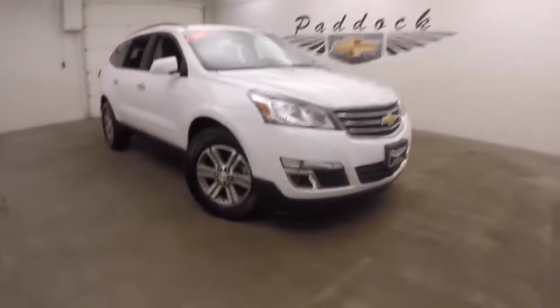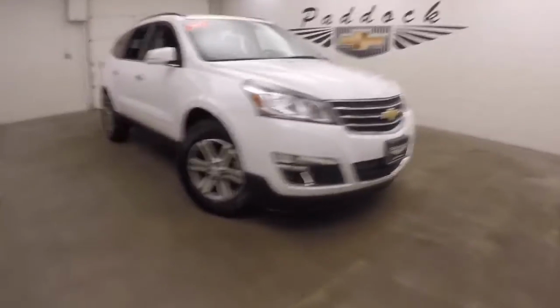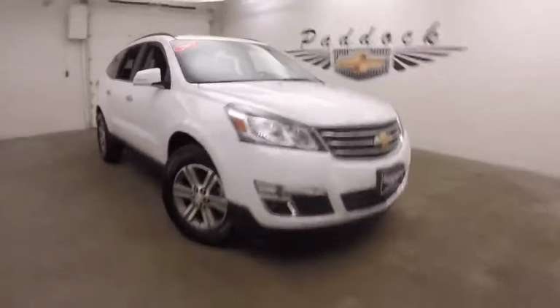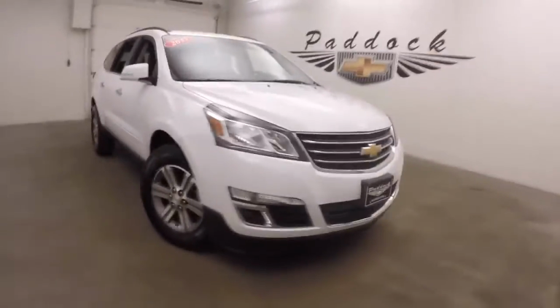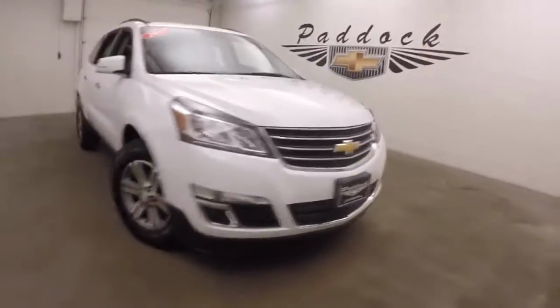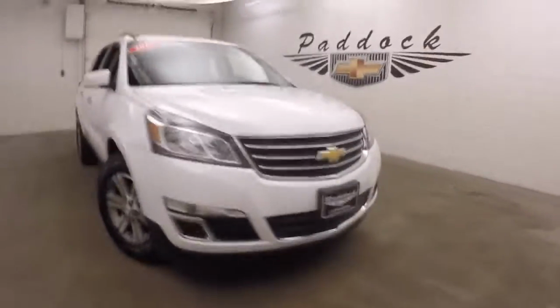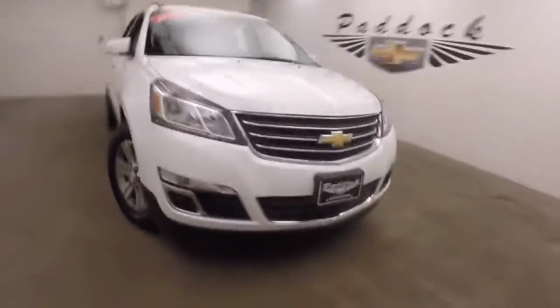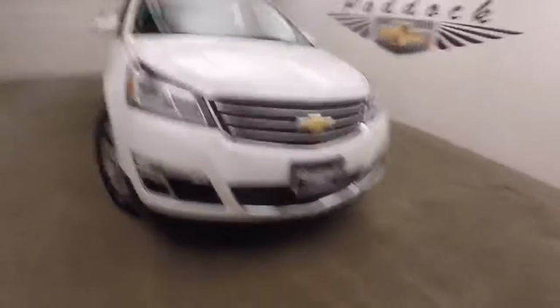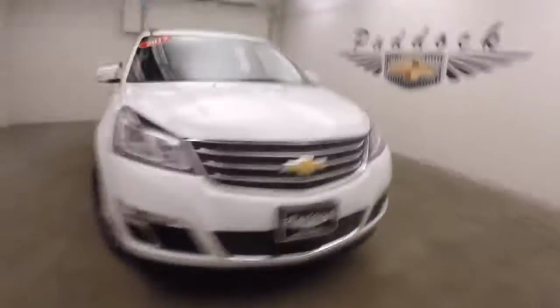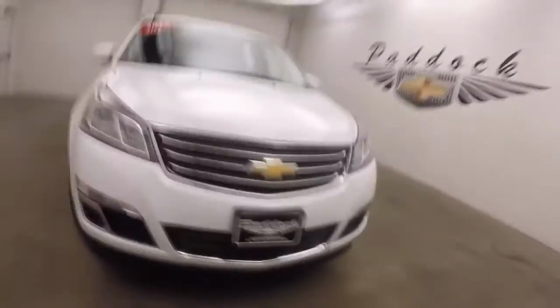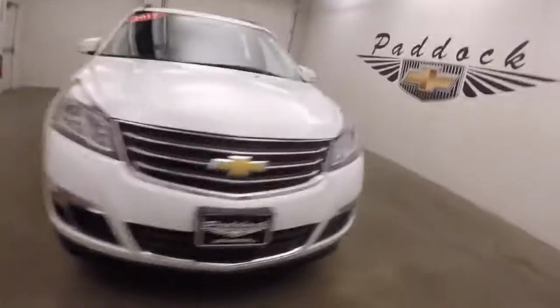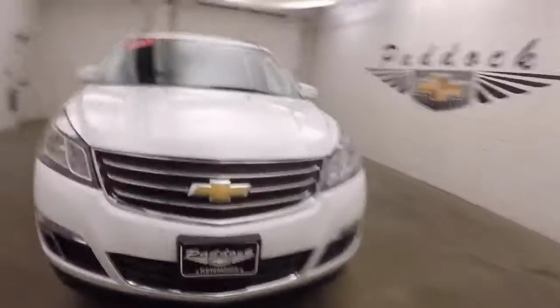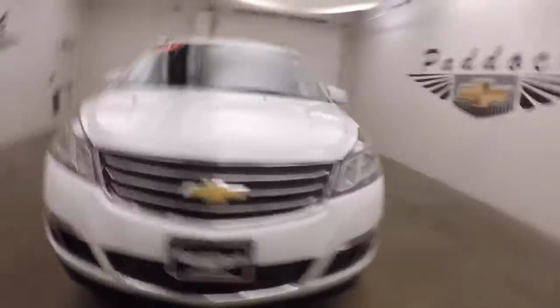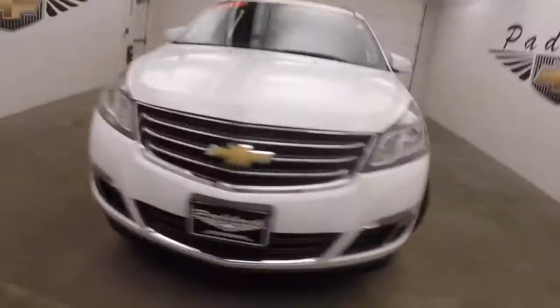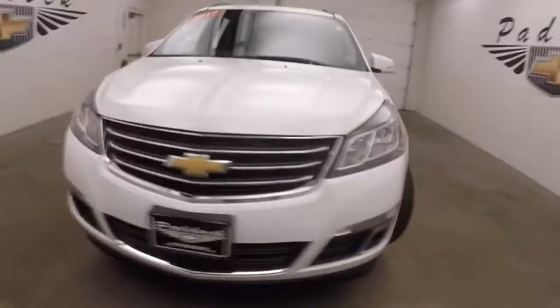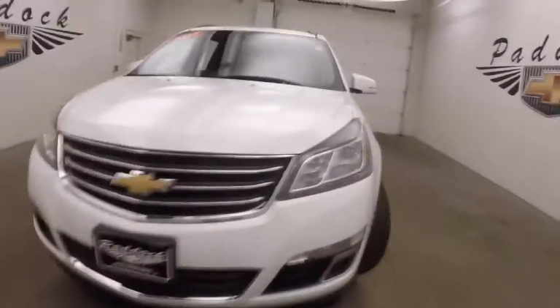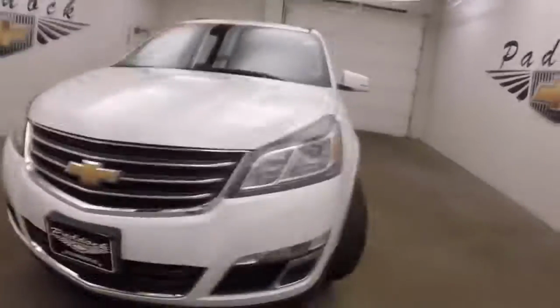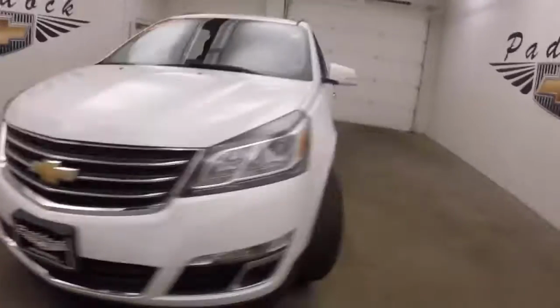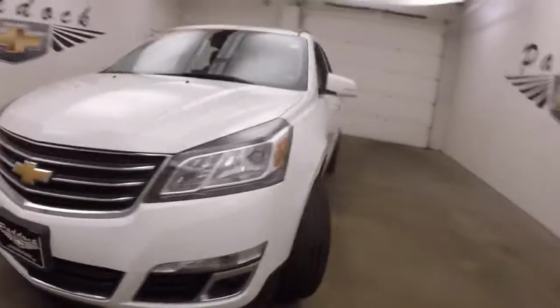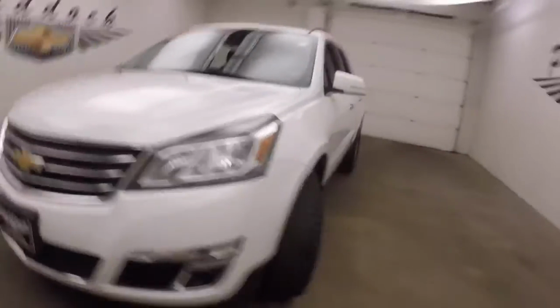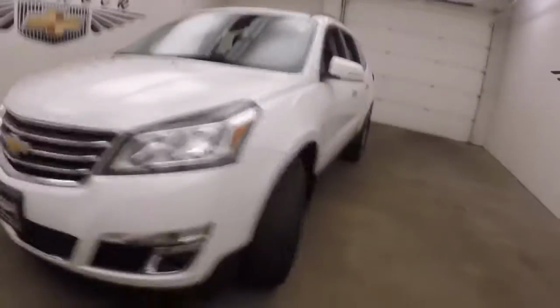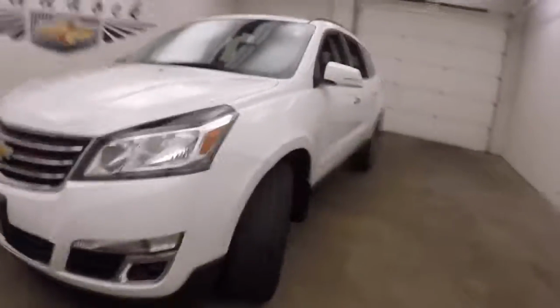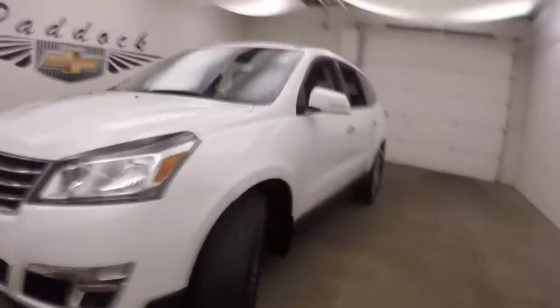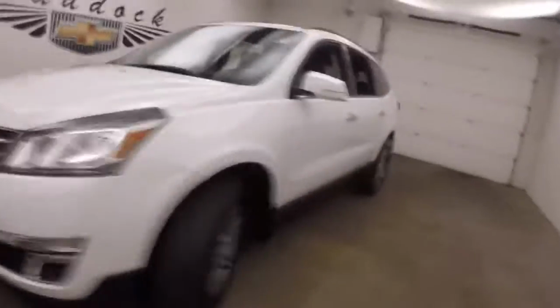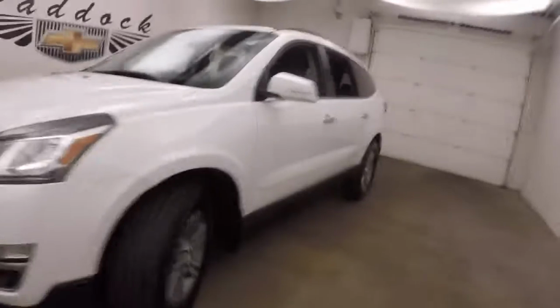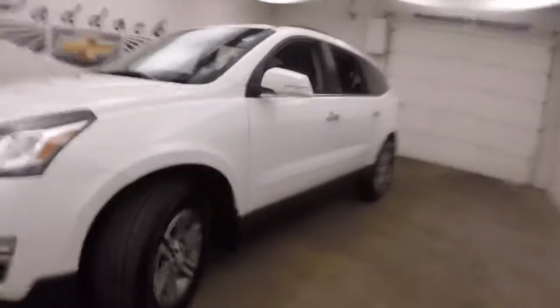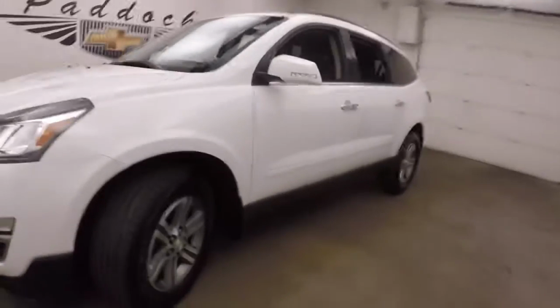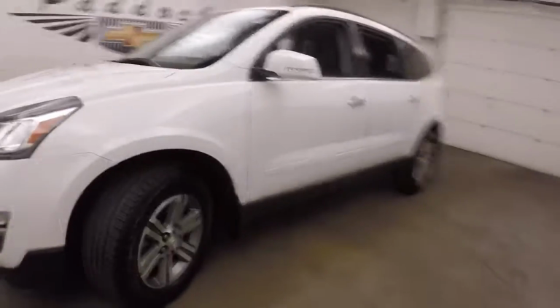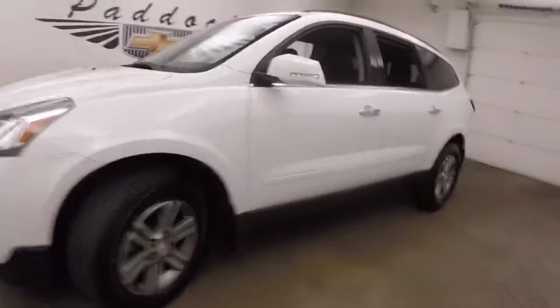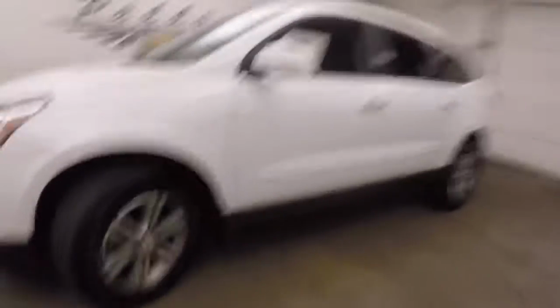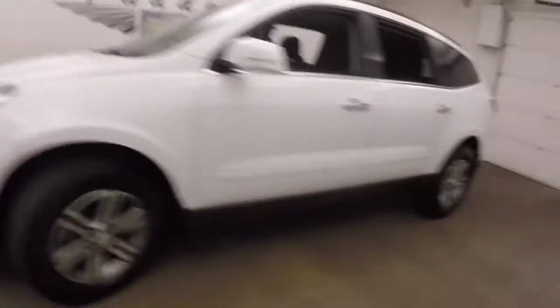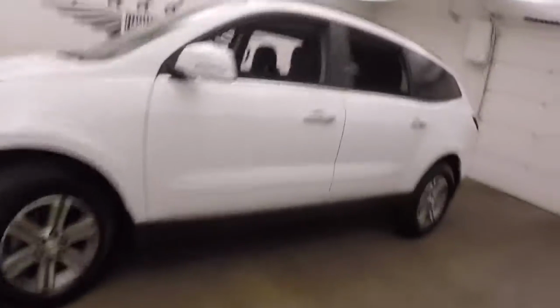2017 Chevy Traverse. Nice white paint, nice alloy wheels, good tires.